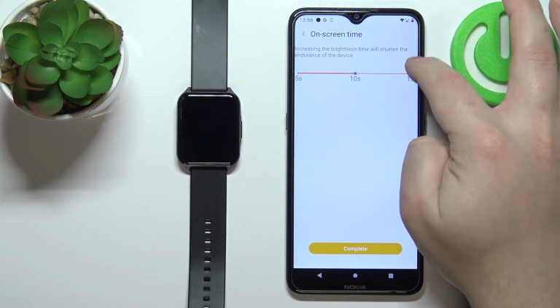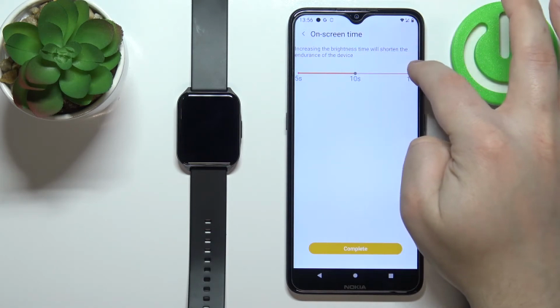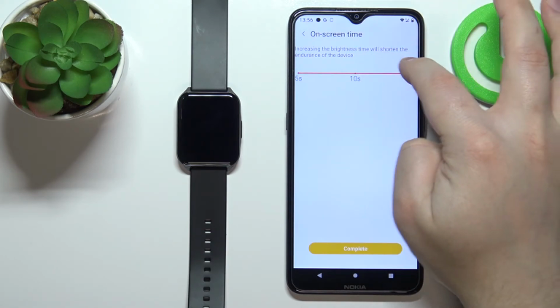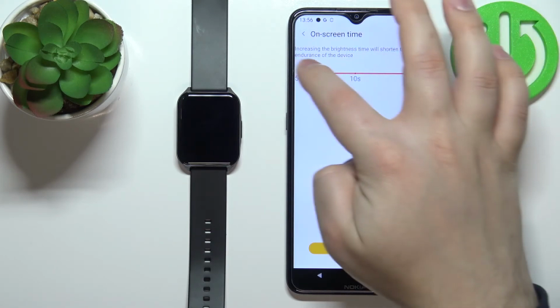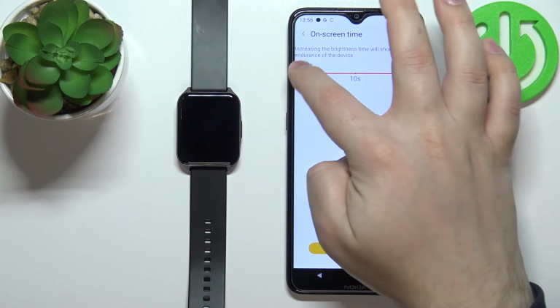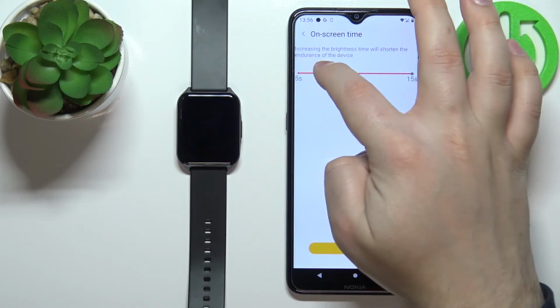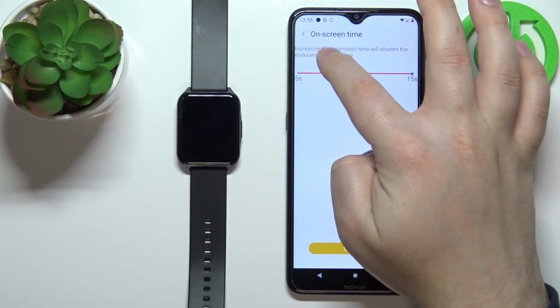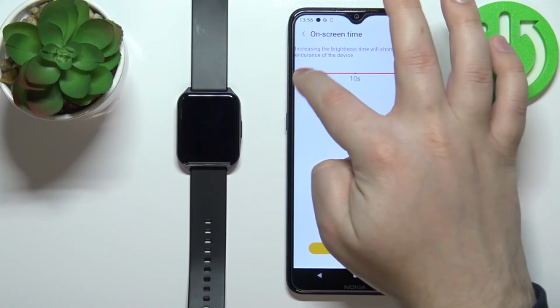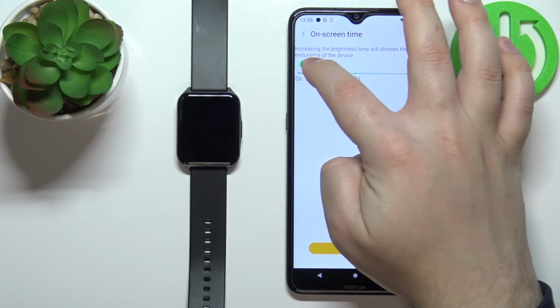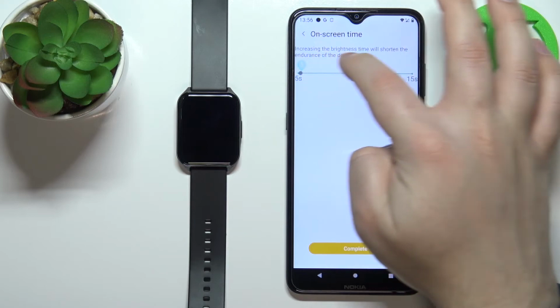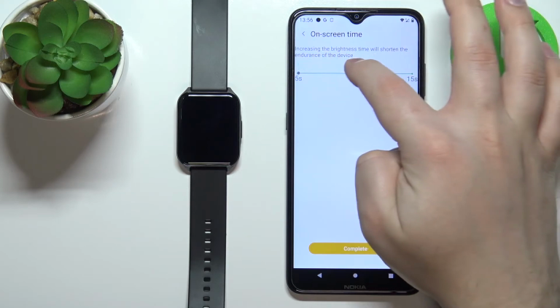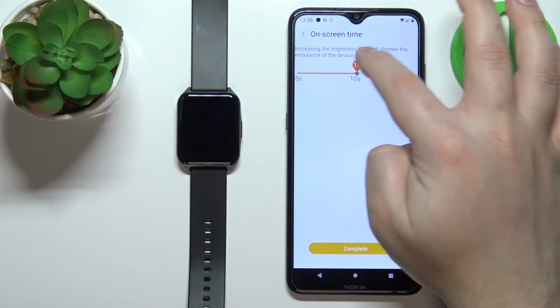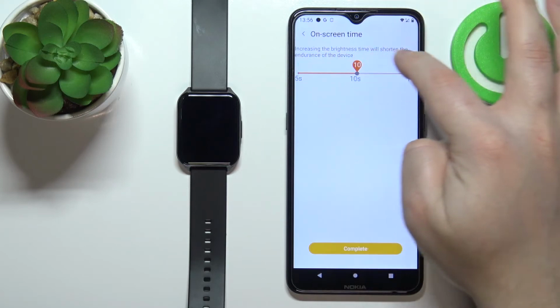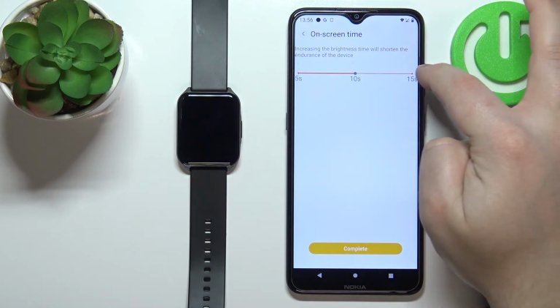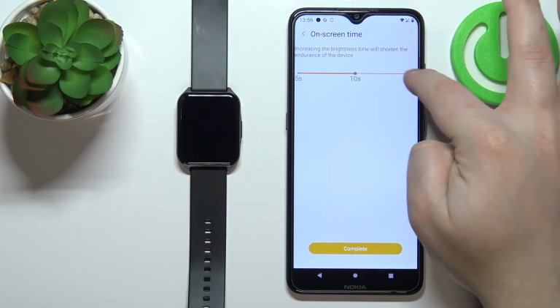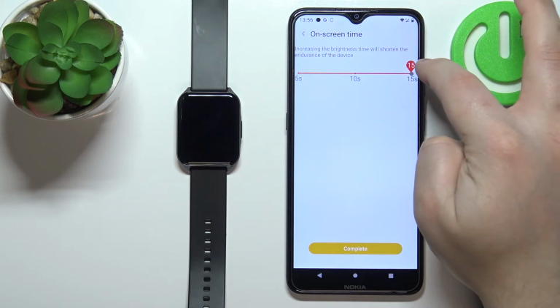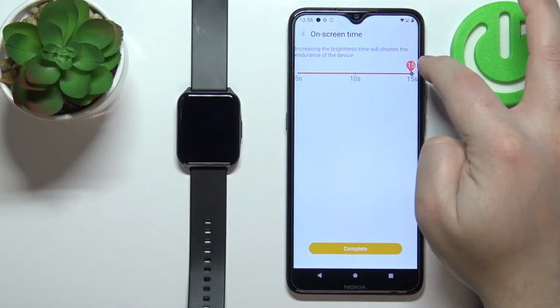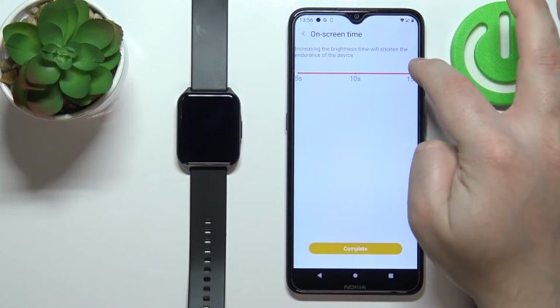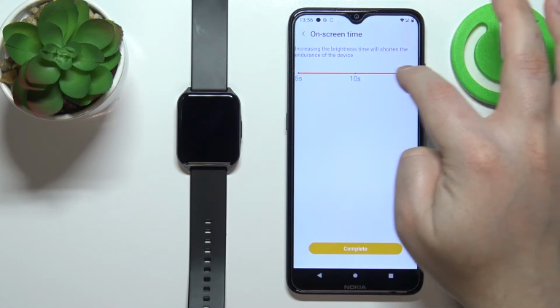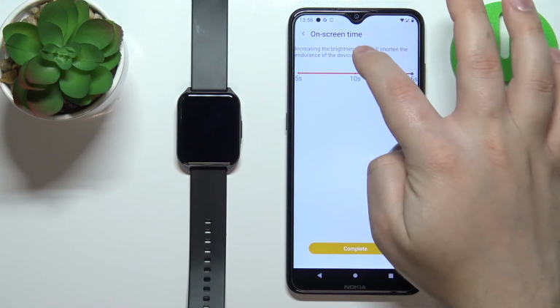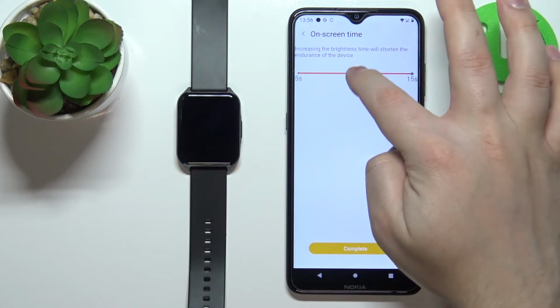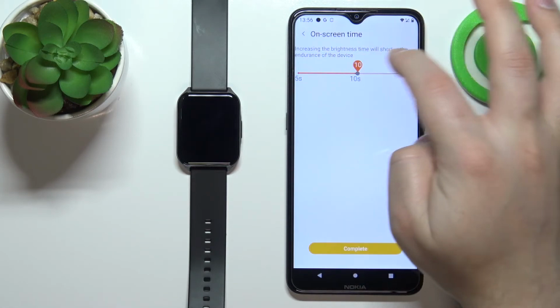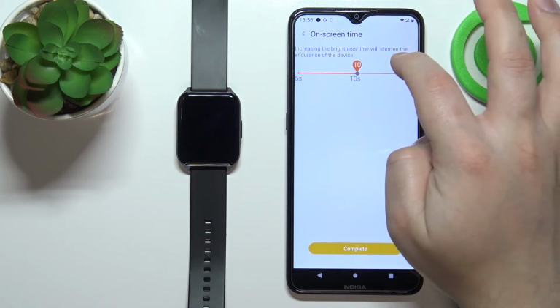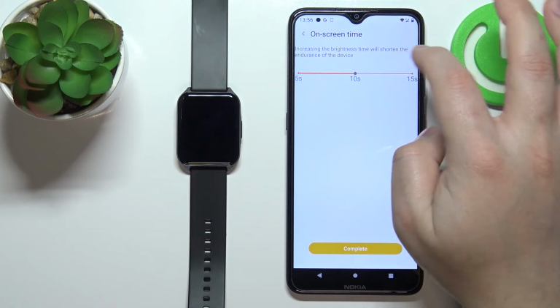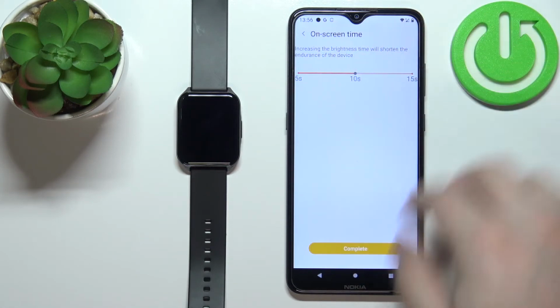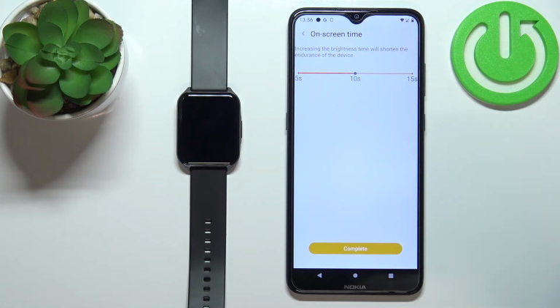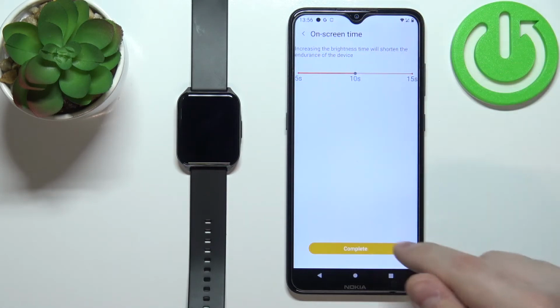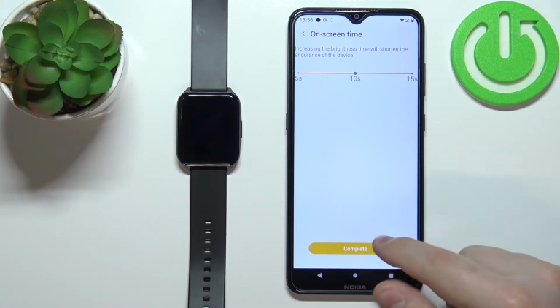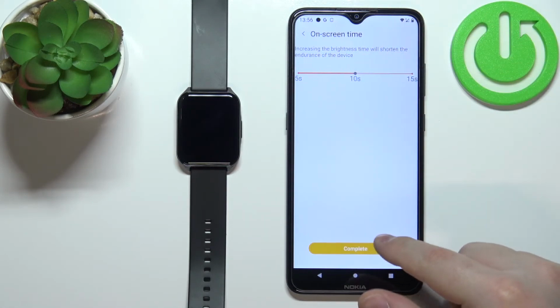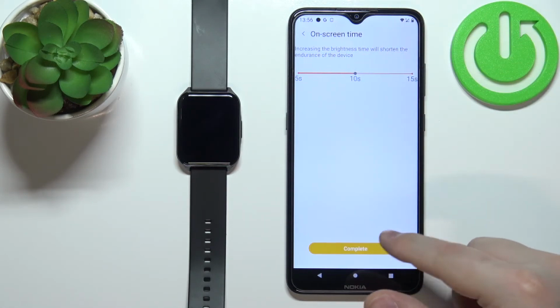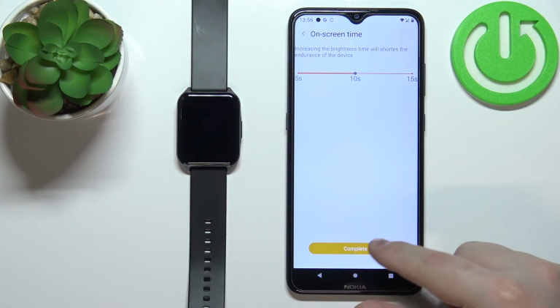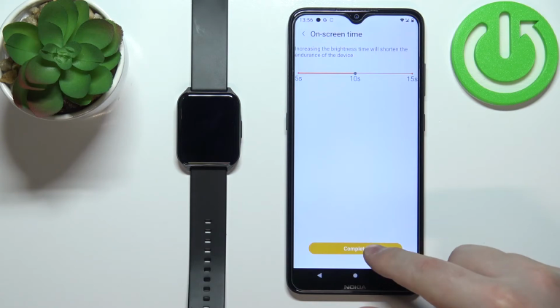We have options like 5 seconds, 10 seconds, and 15 seconds. Select the one you like and then tap on complete.